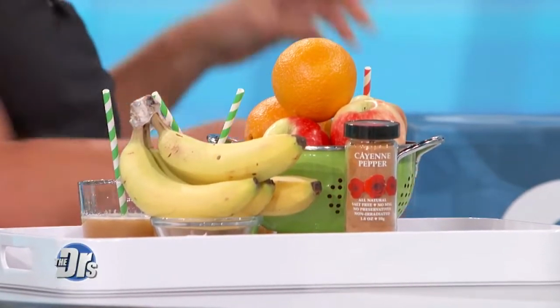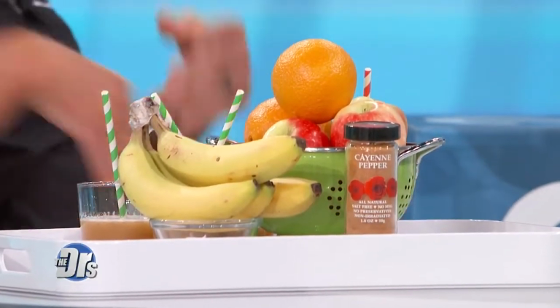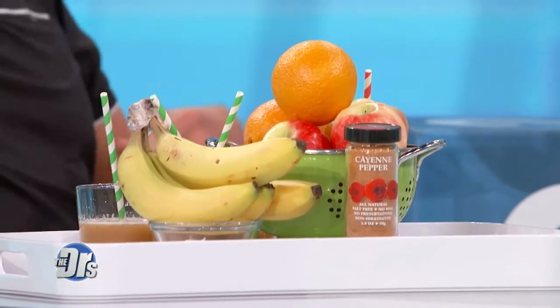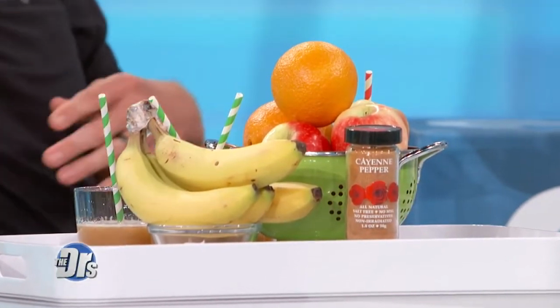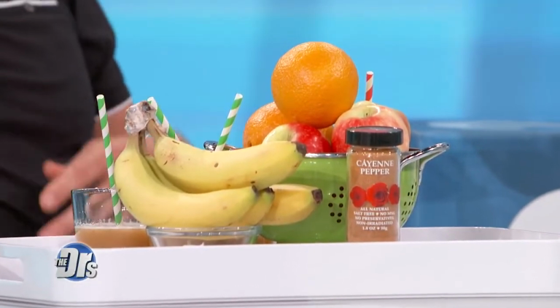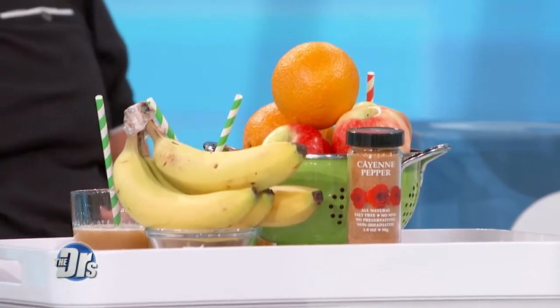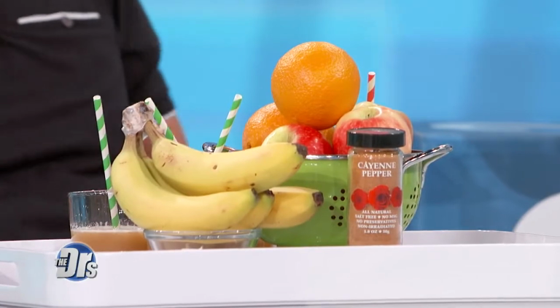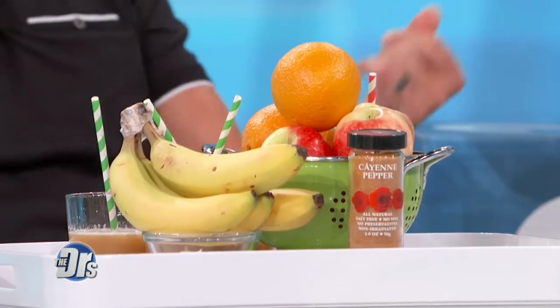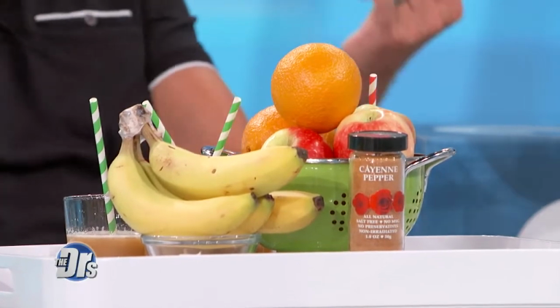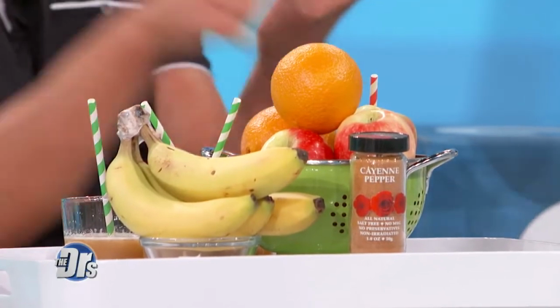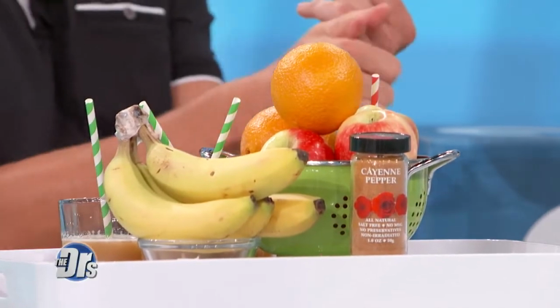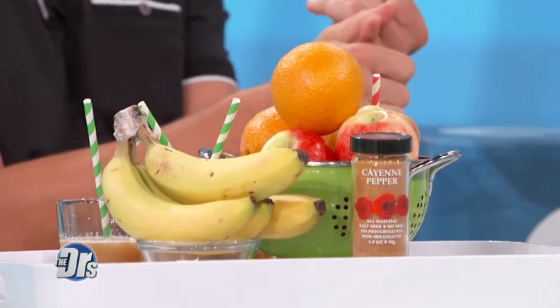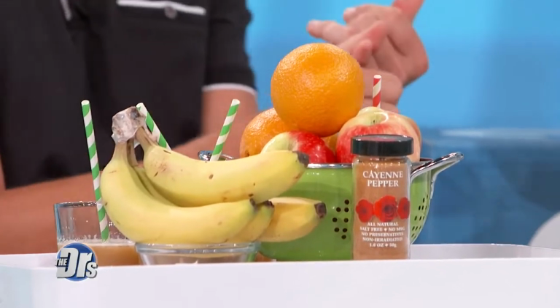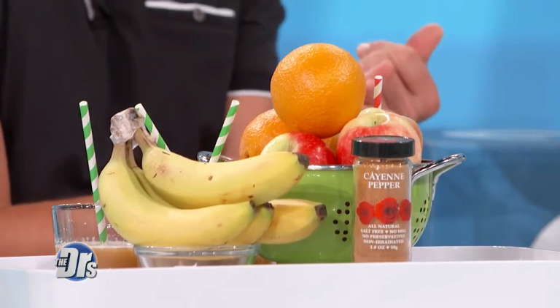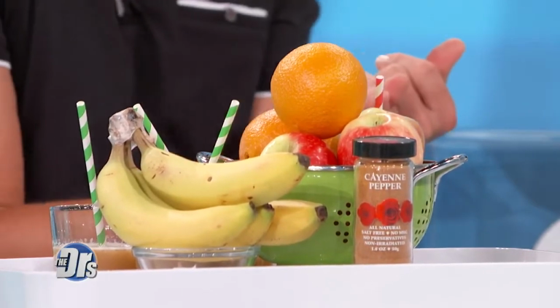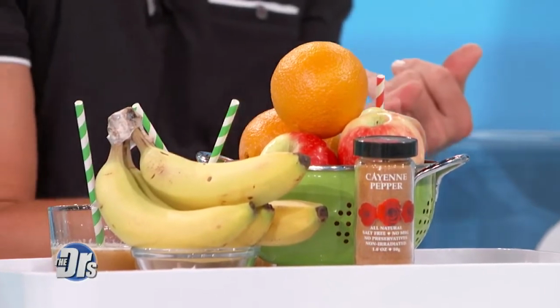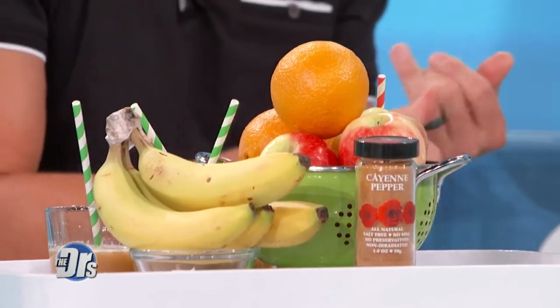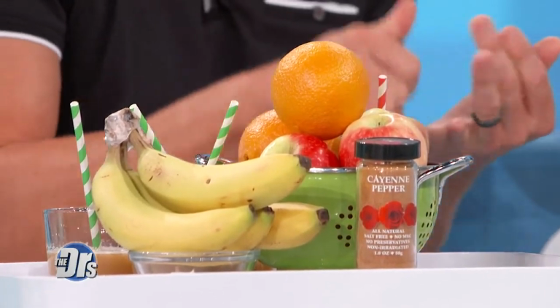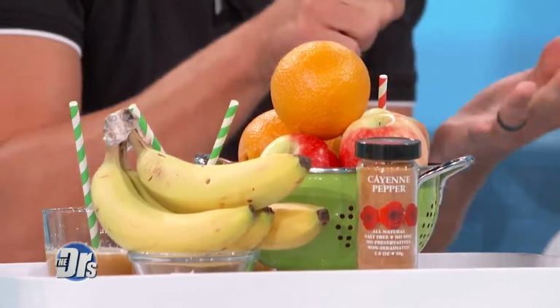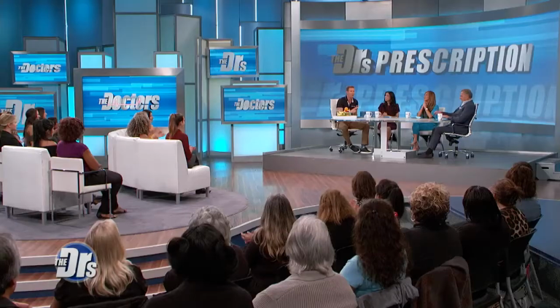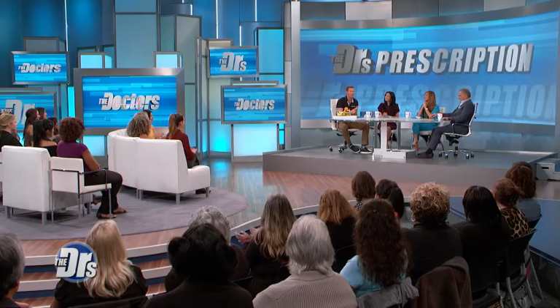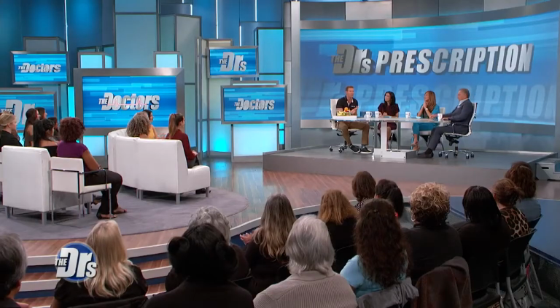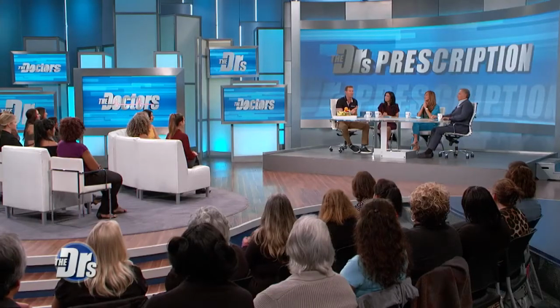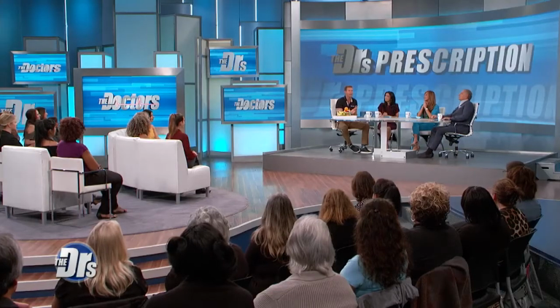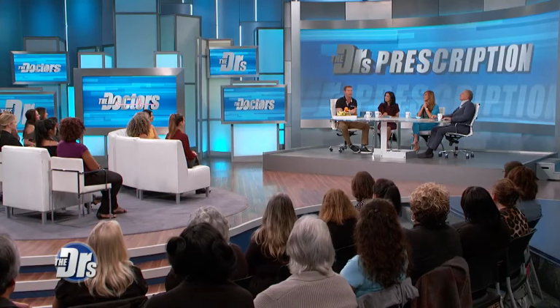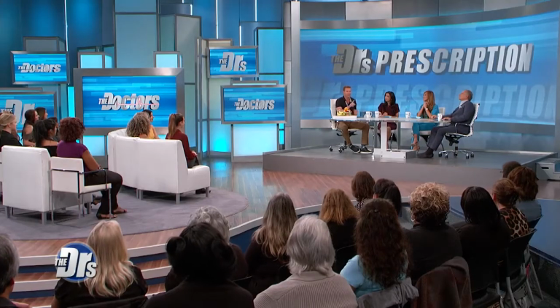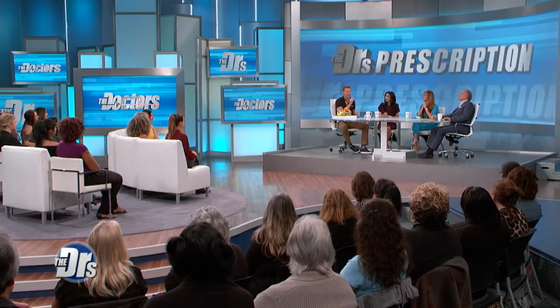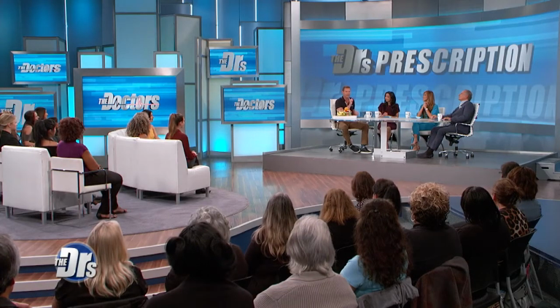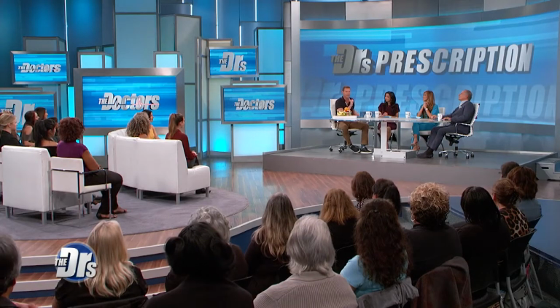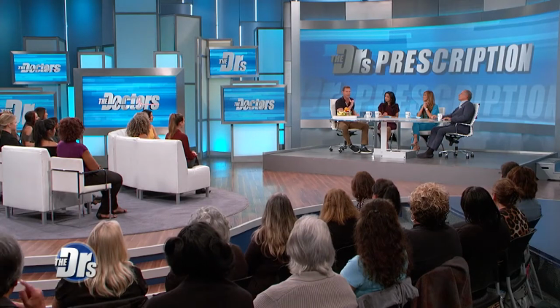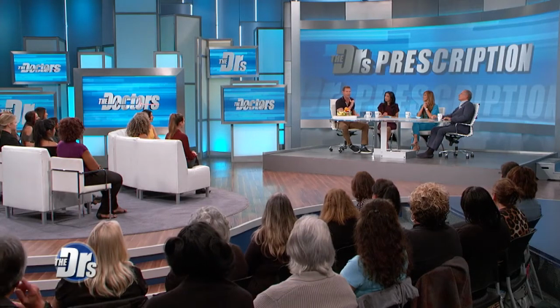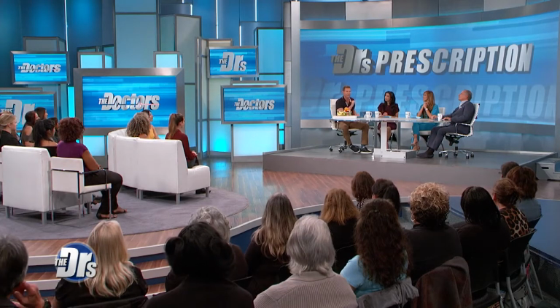Key ingredients: we have apples, oranges, bananas, and some cayenne pepper.